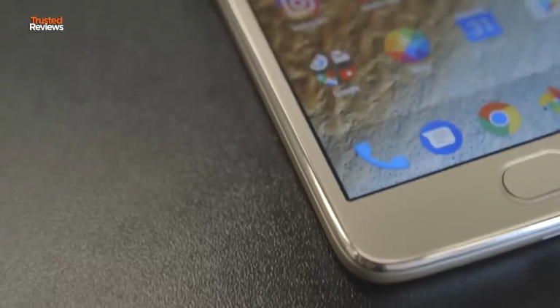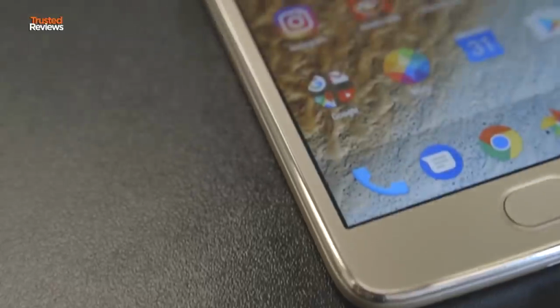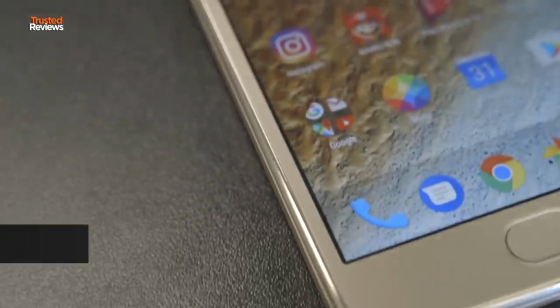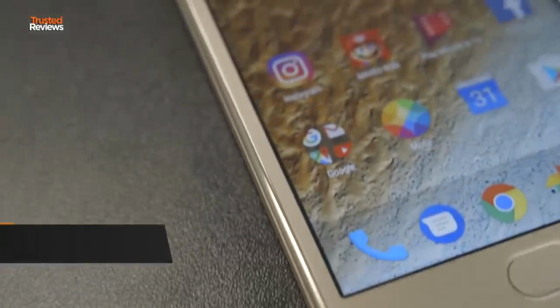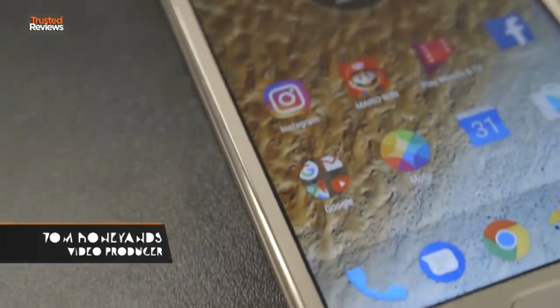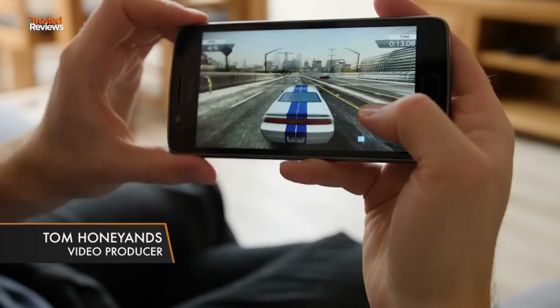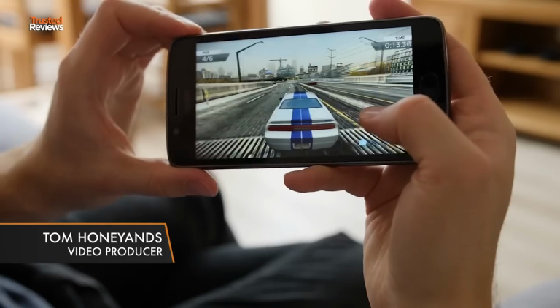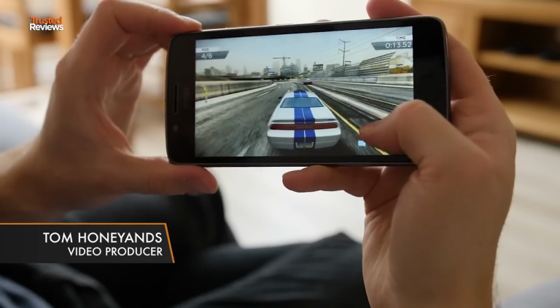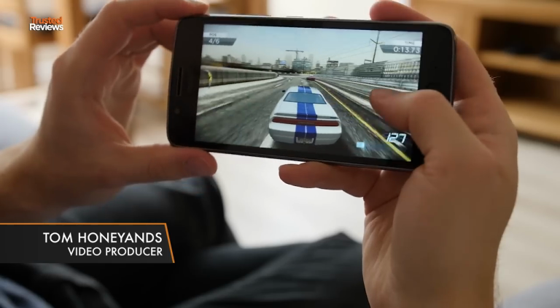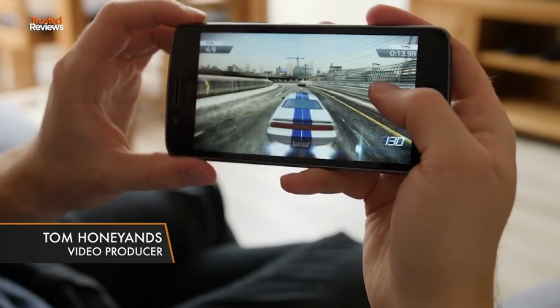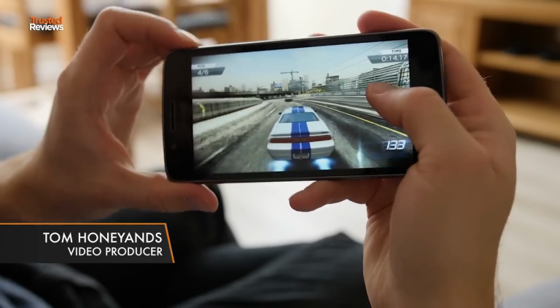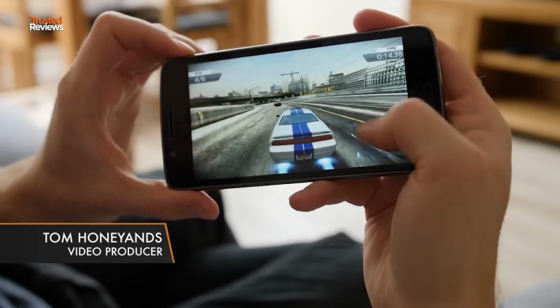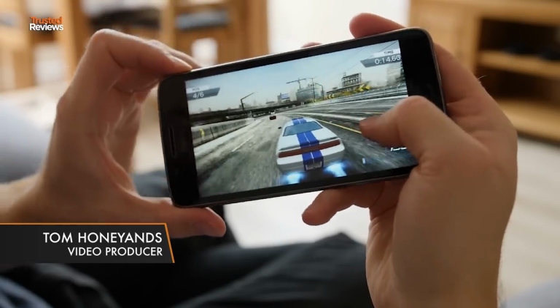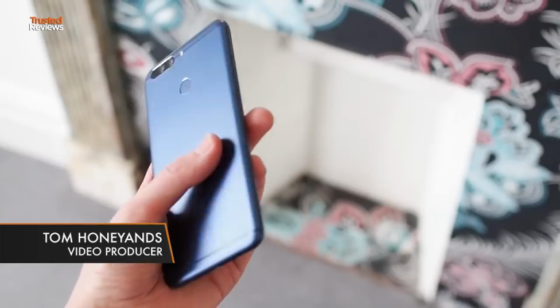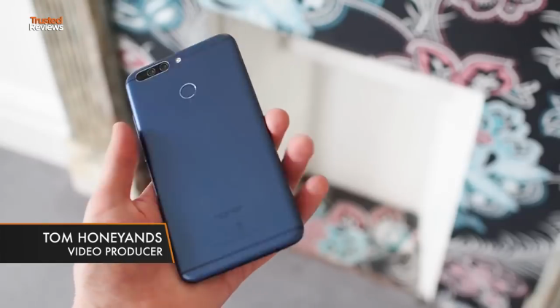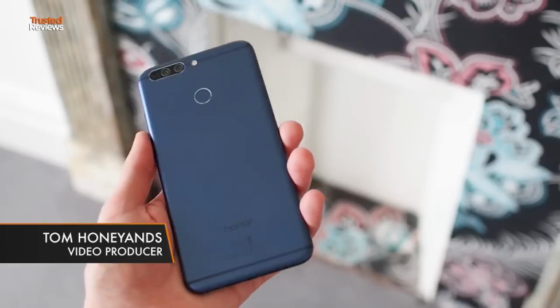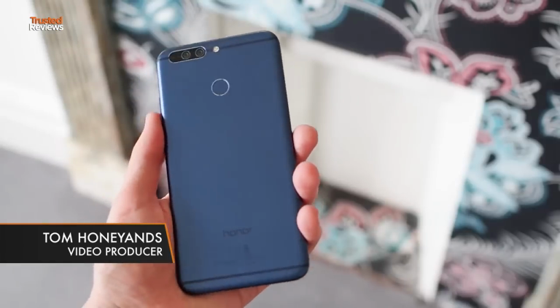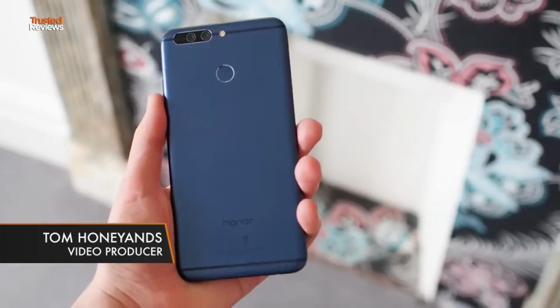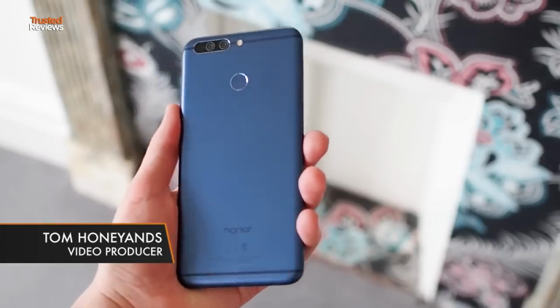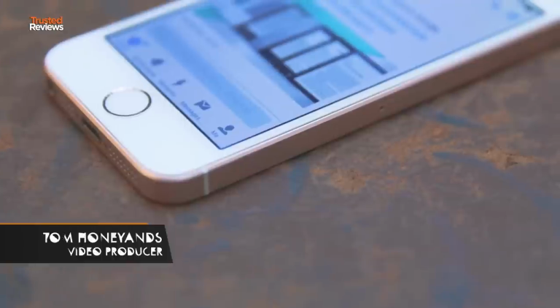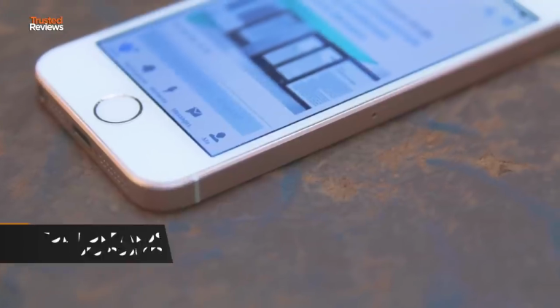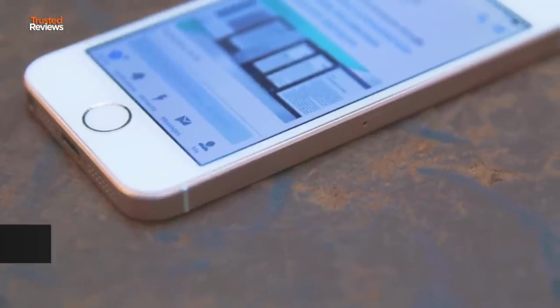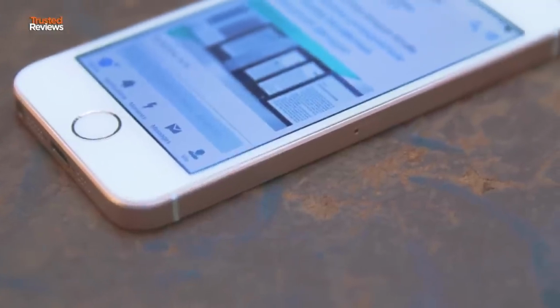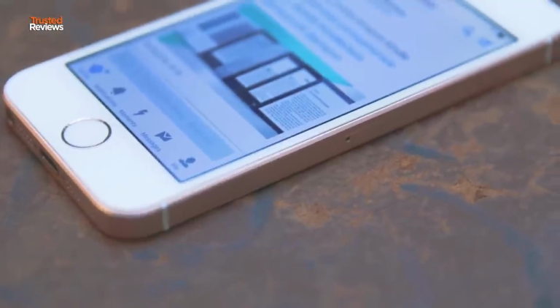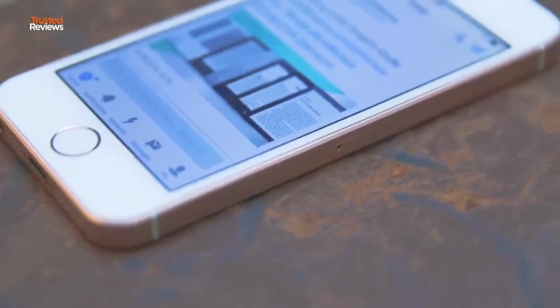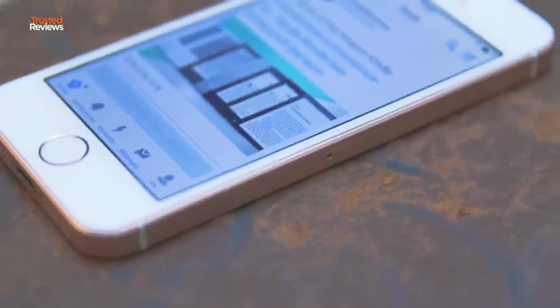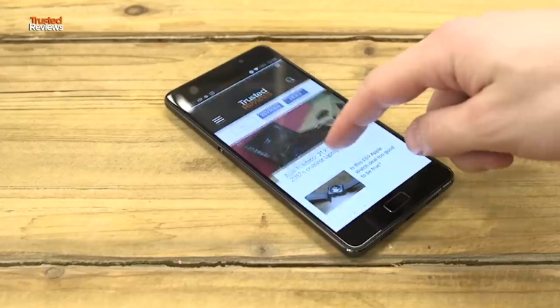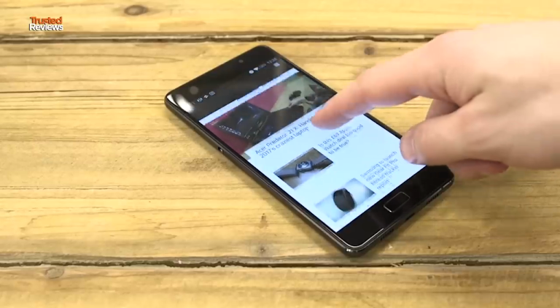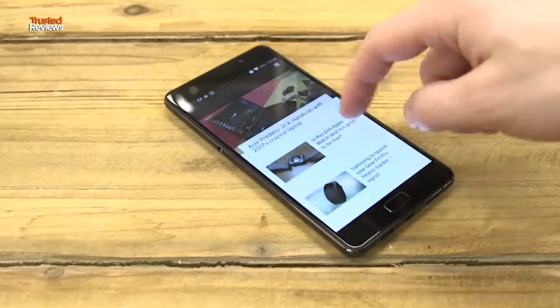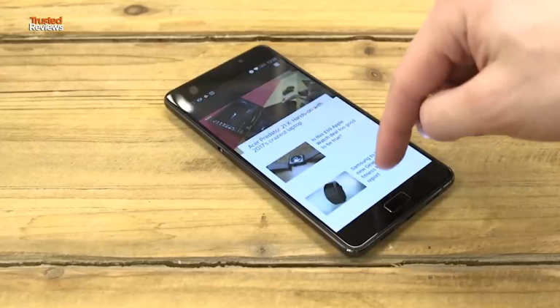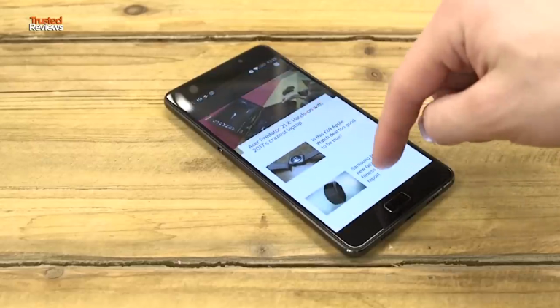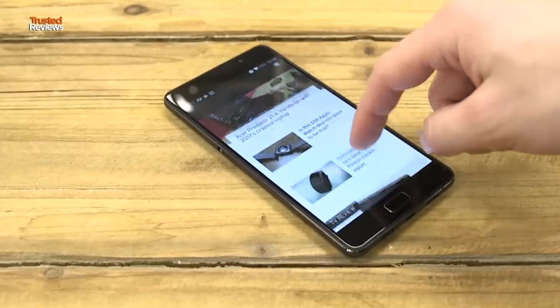The truth is you don't have to spend an absolute fortune to get a good phone these days, so we've rounded up eight of the best budget phones for 2017.